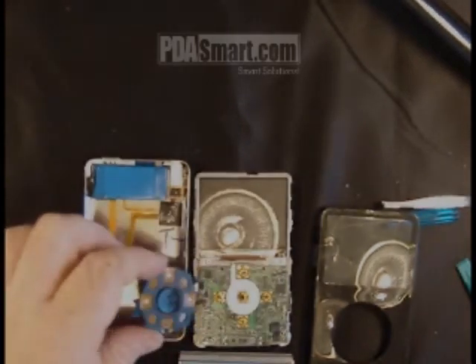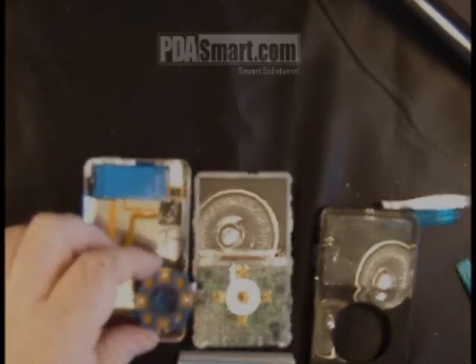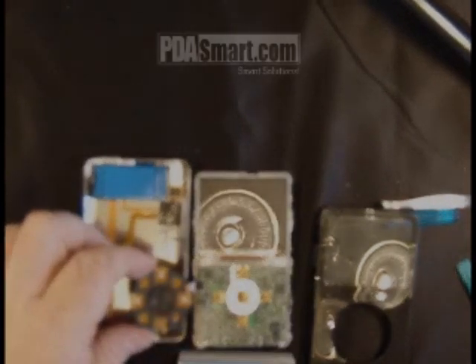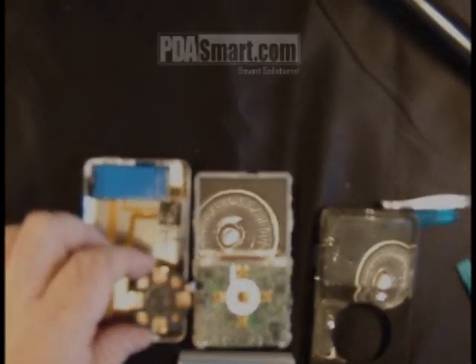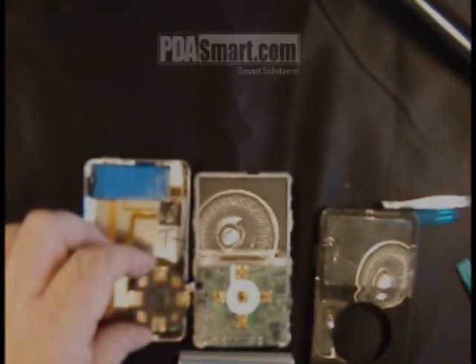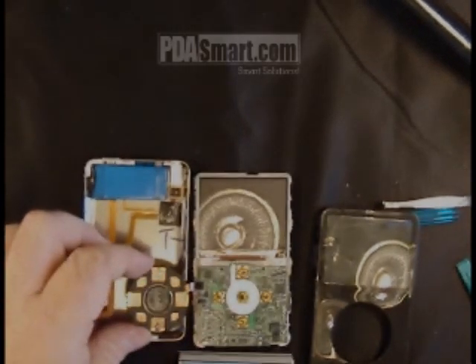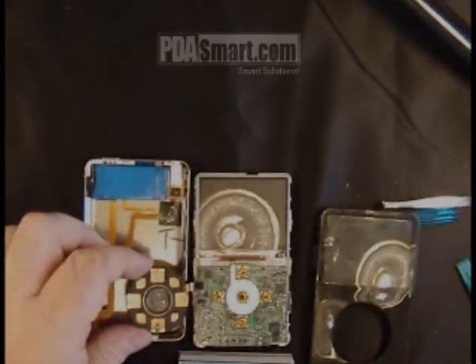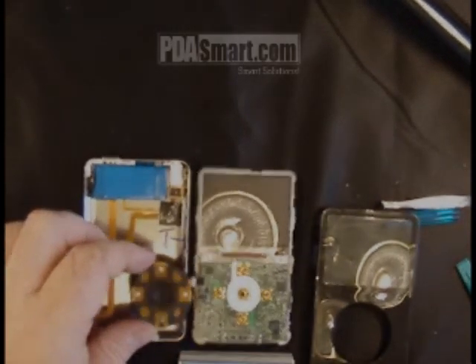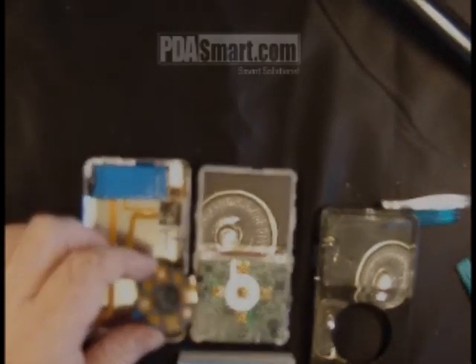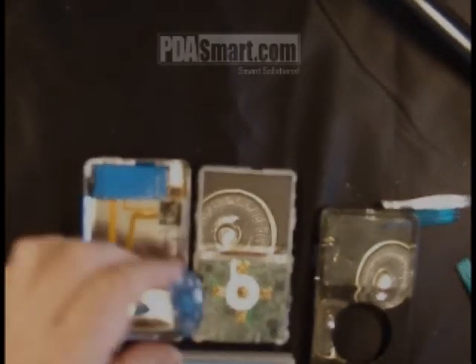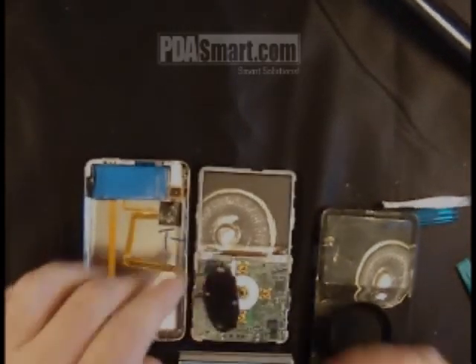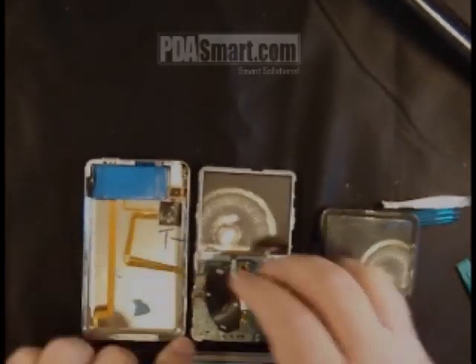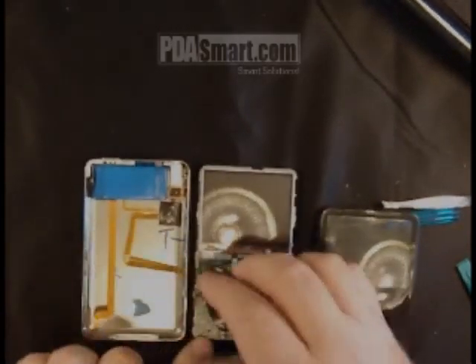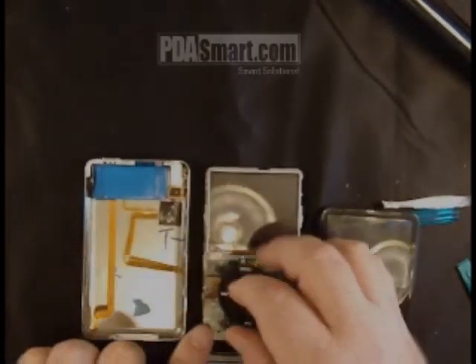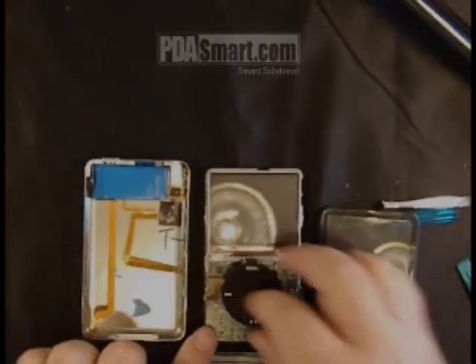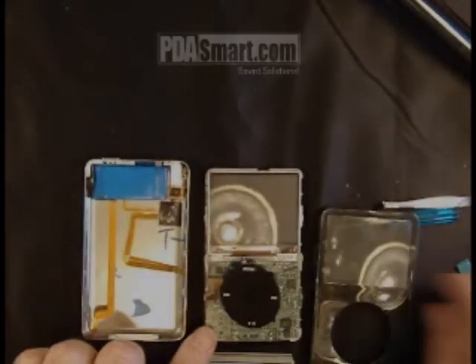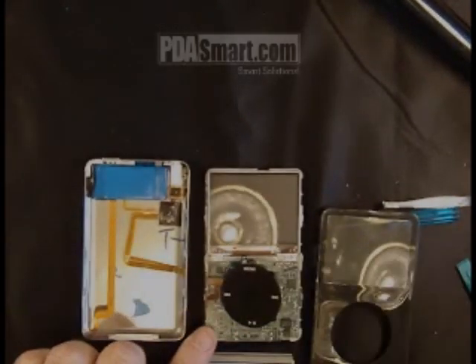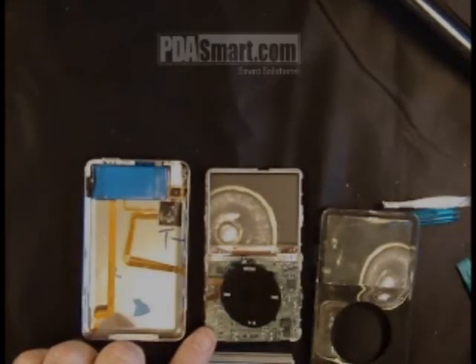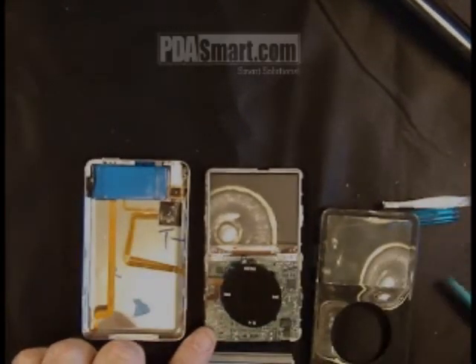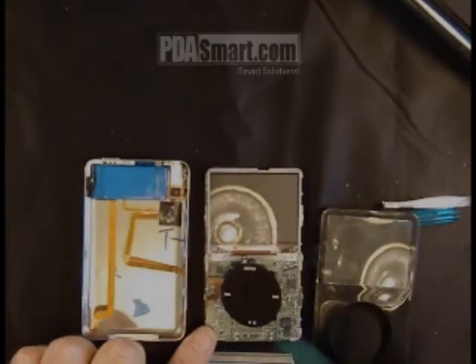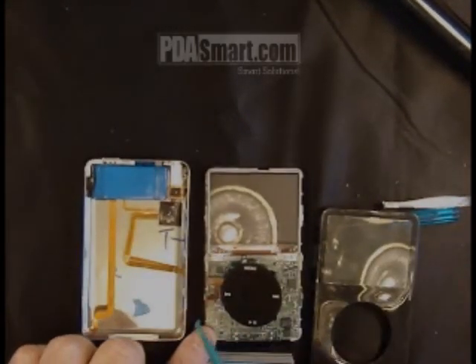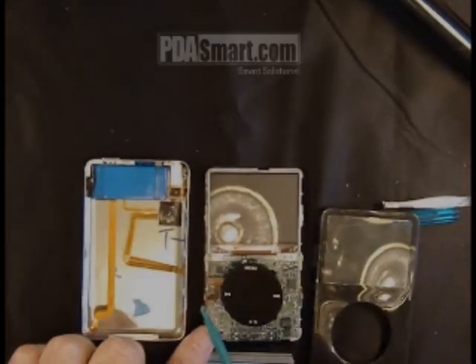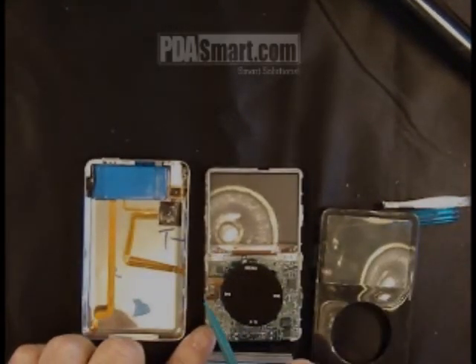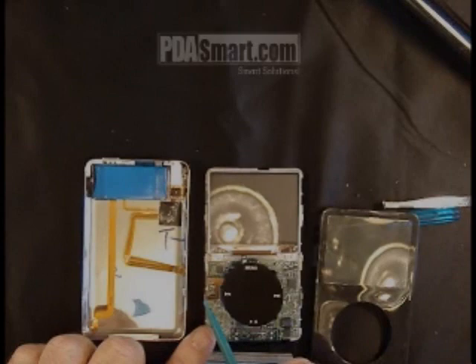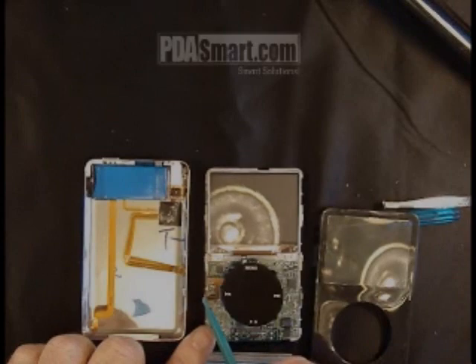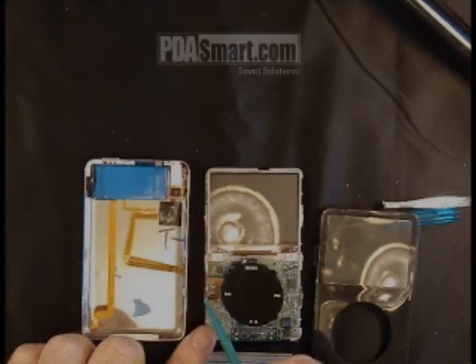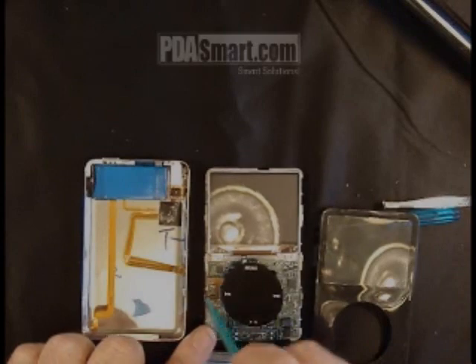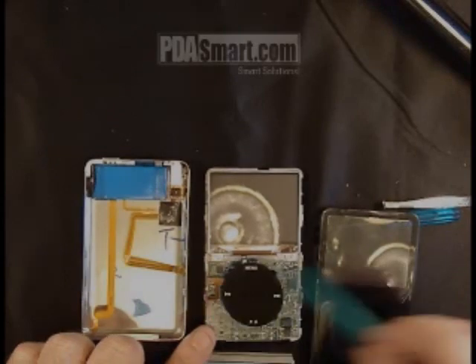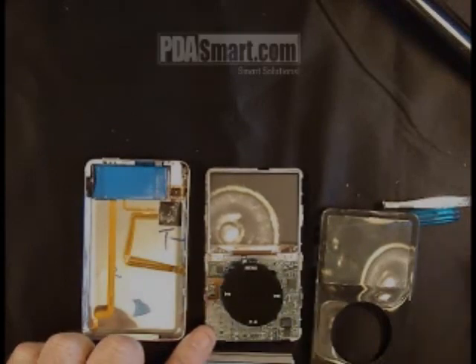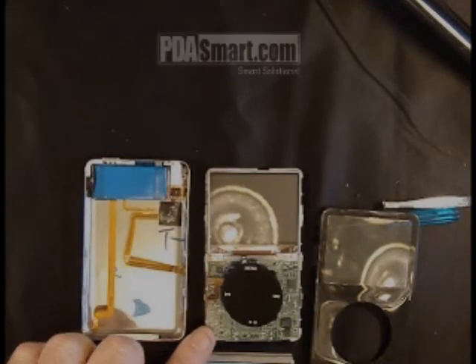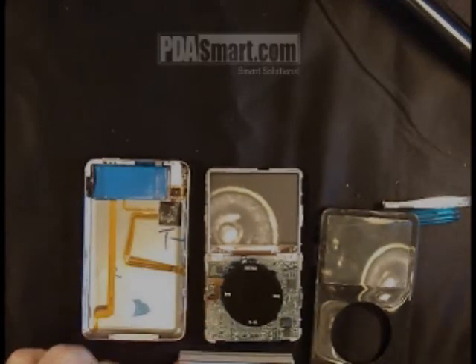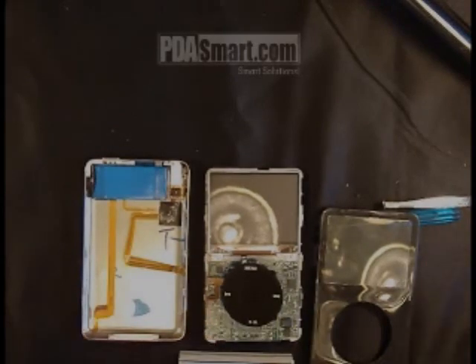You can flip this over and there's also a connector there if you need to remove the buttons. The connector is right there.